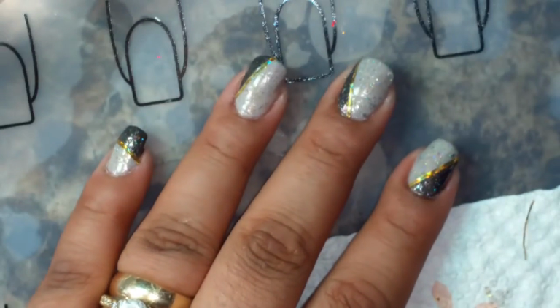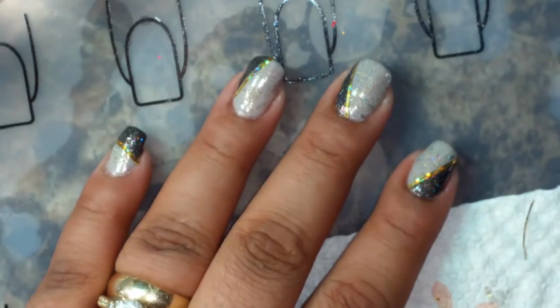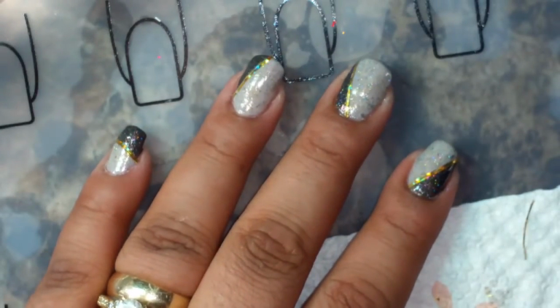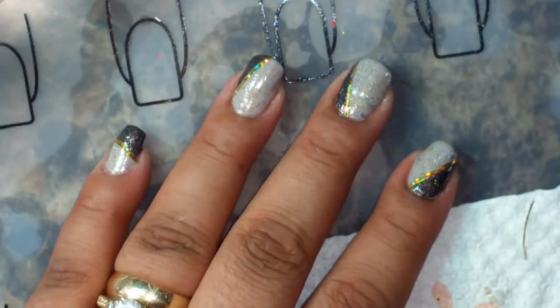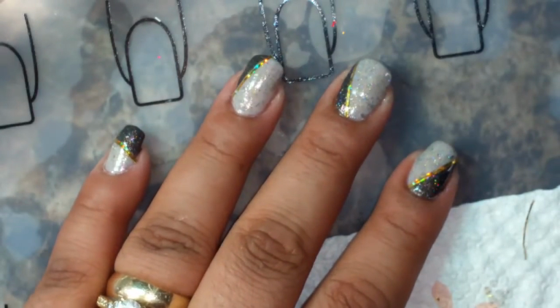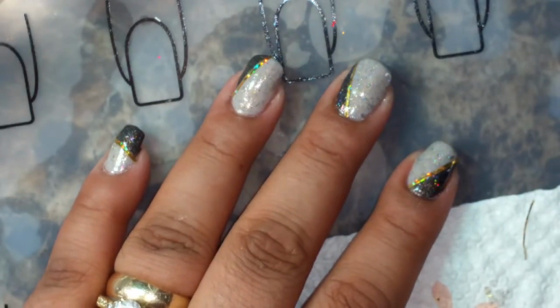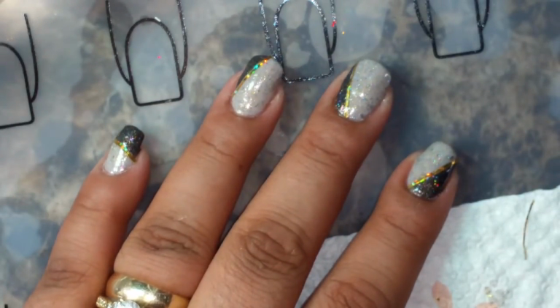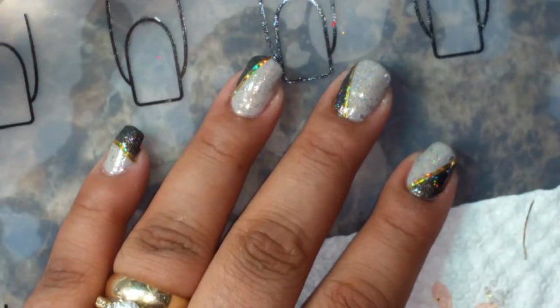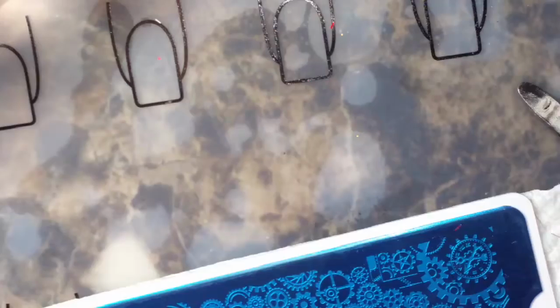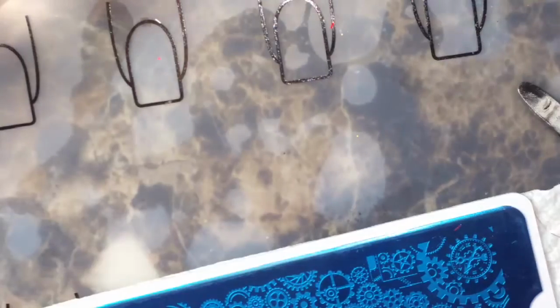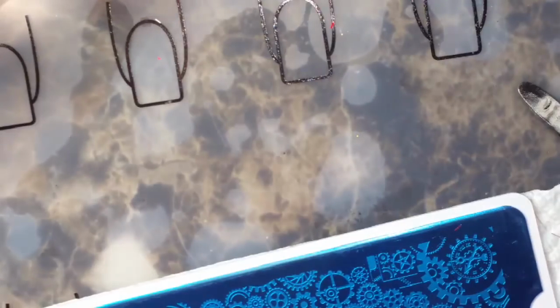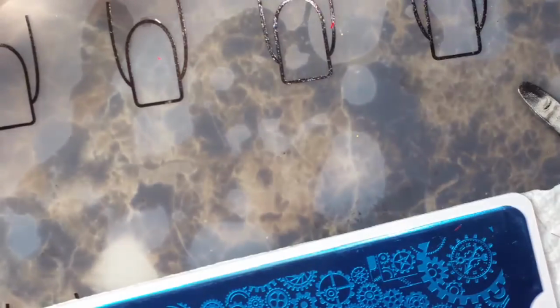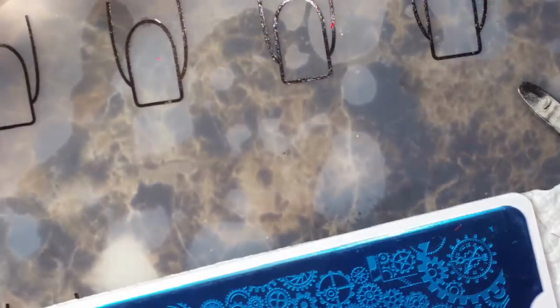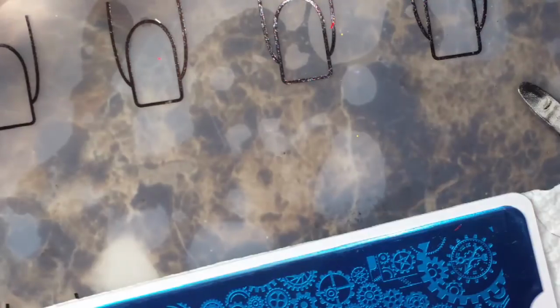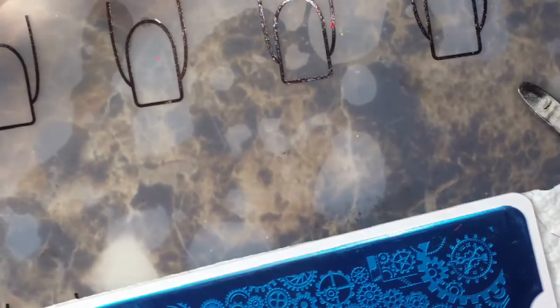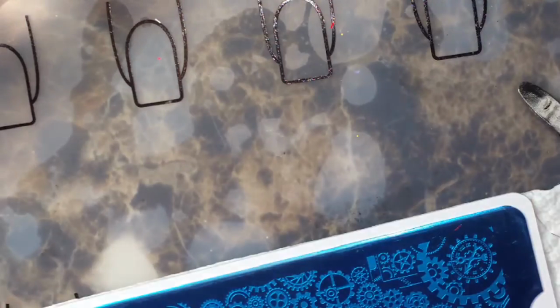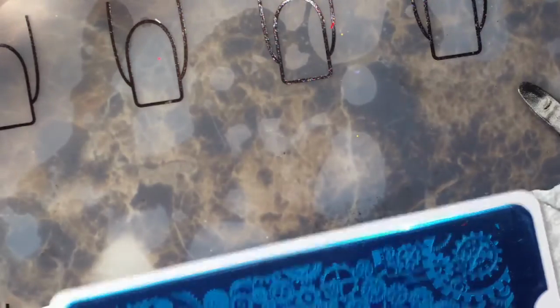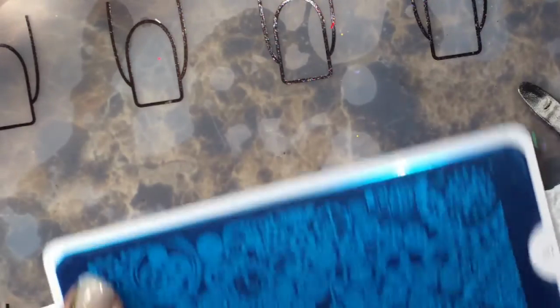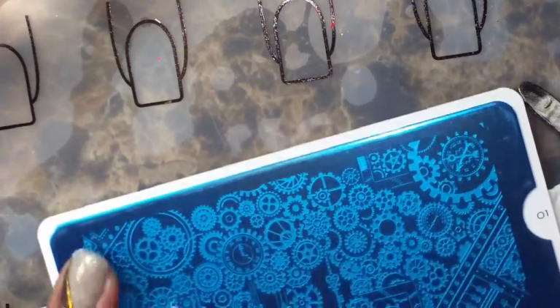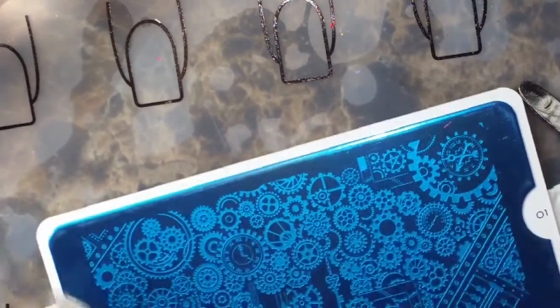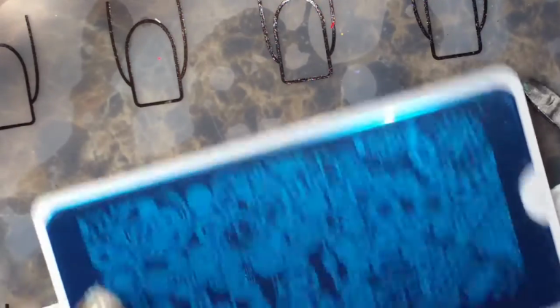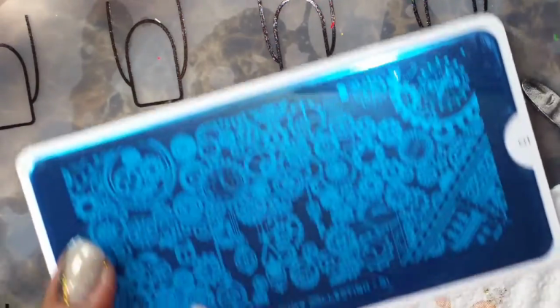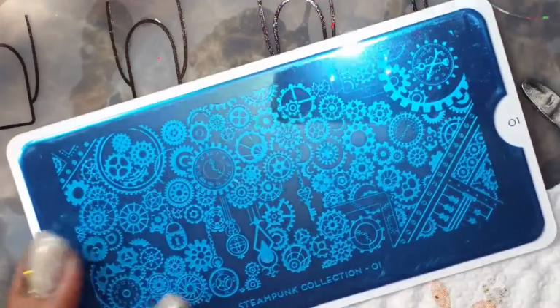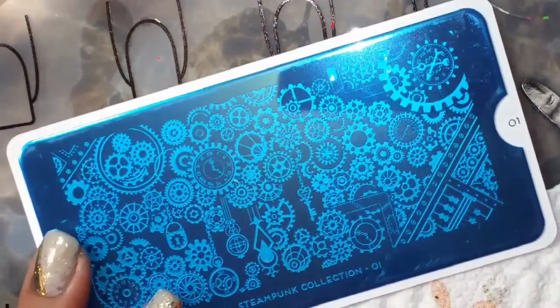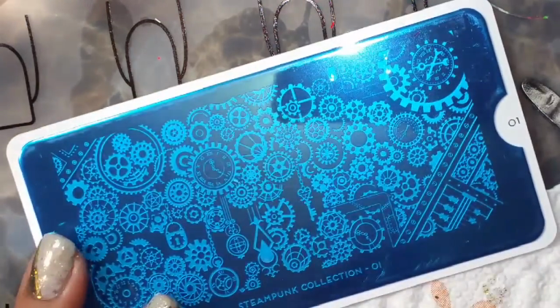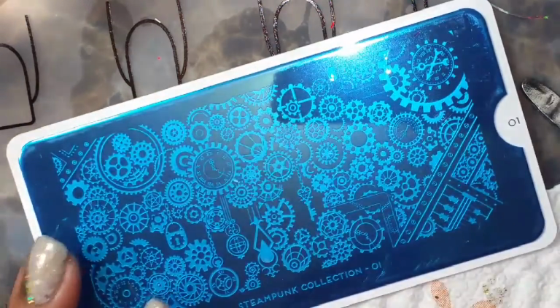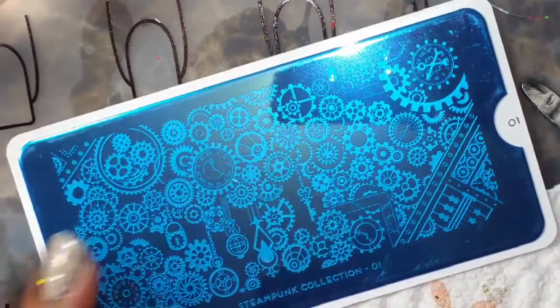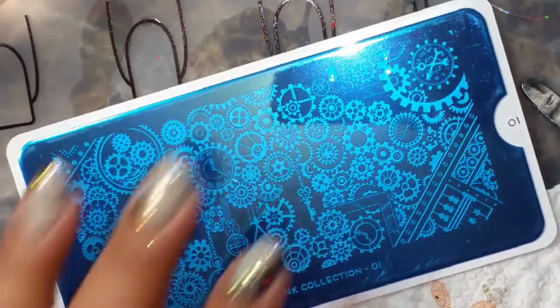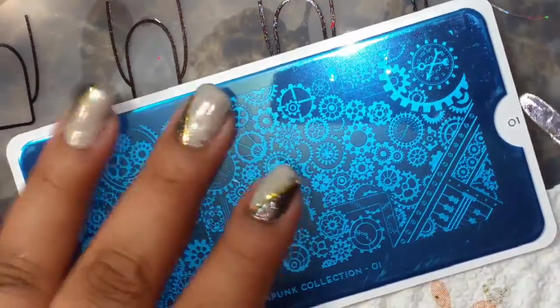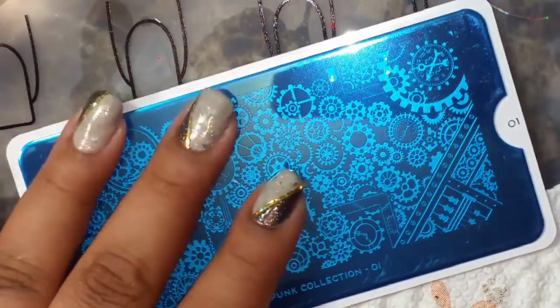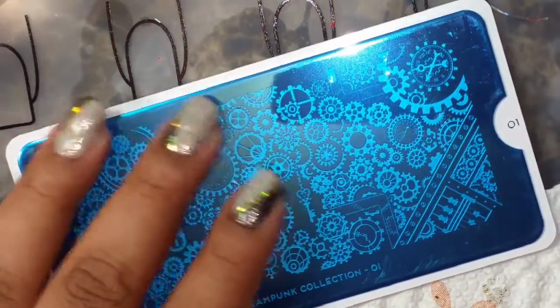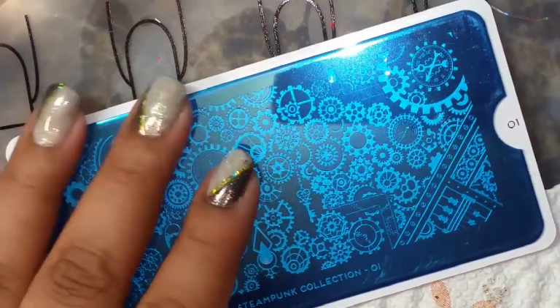All right, so that is what it looks like right now. Let's go ahead and do the stamping. This is the plate that I'm going to be using.